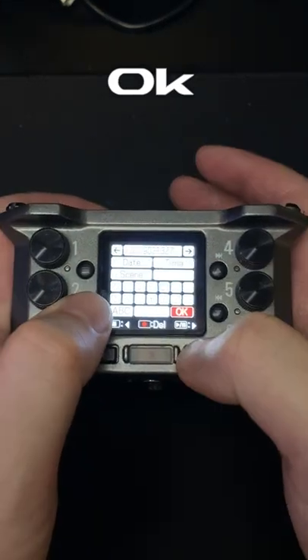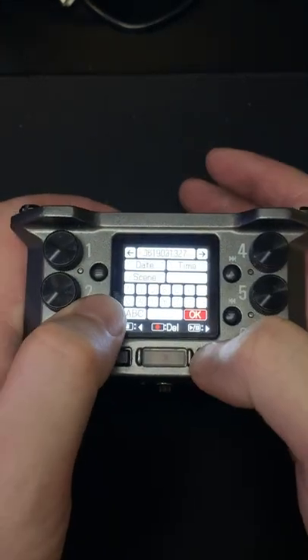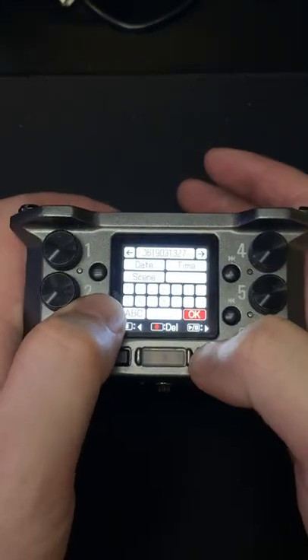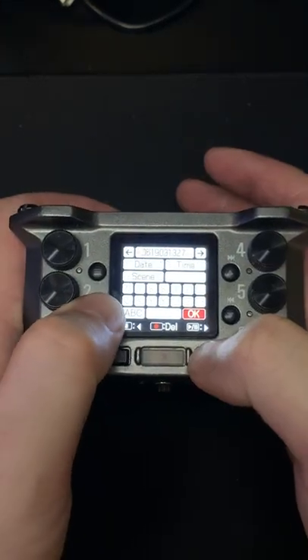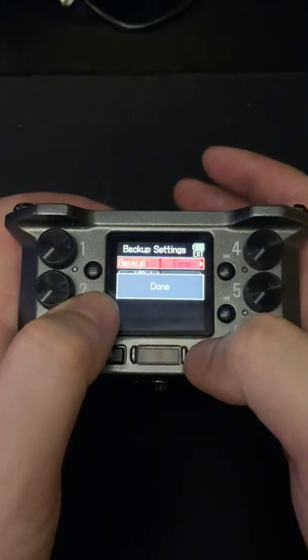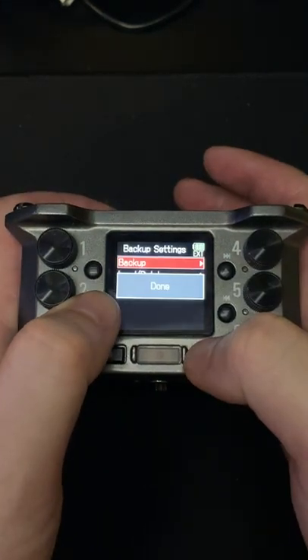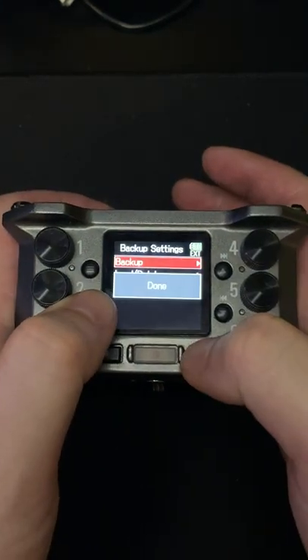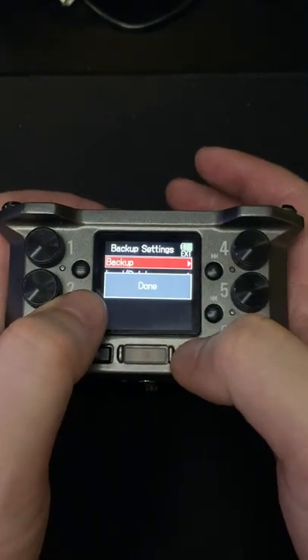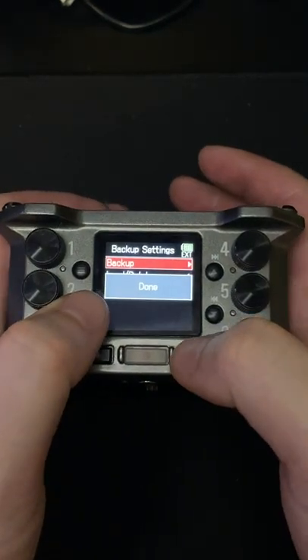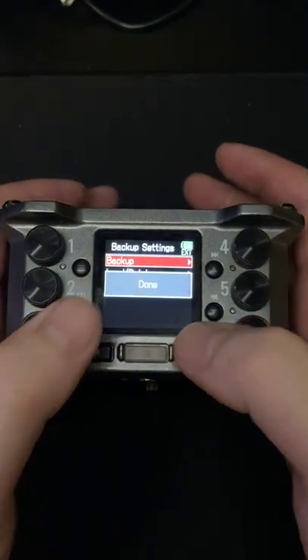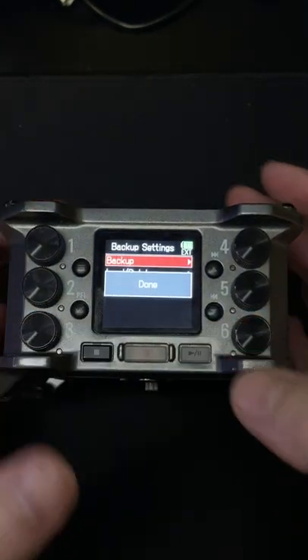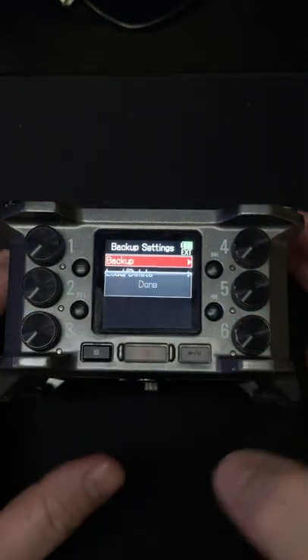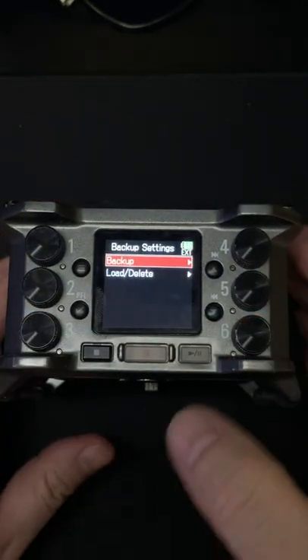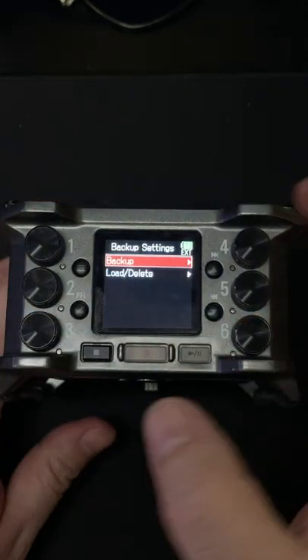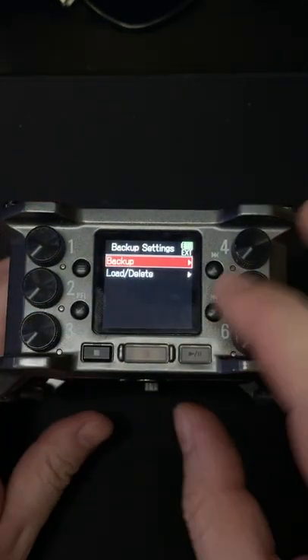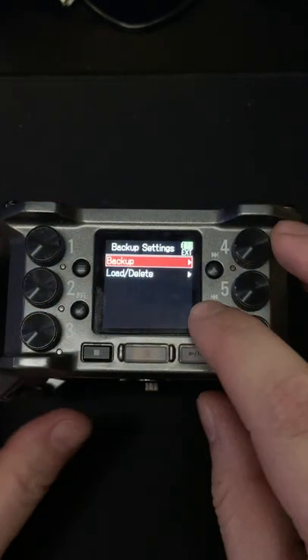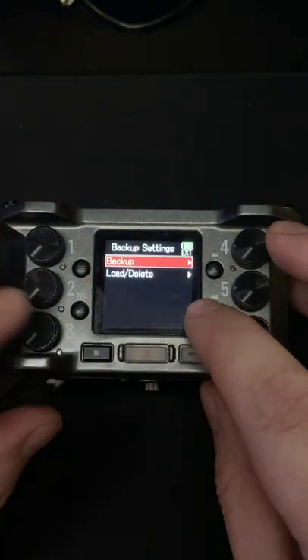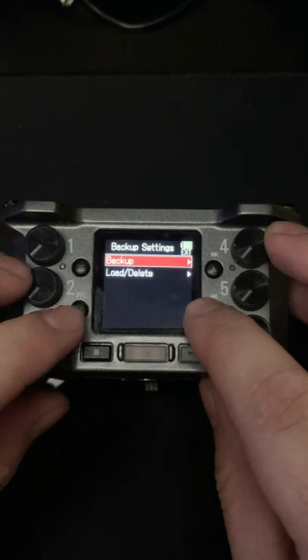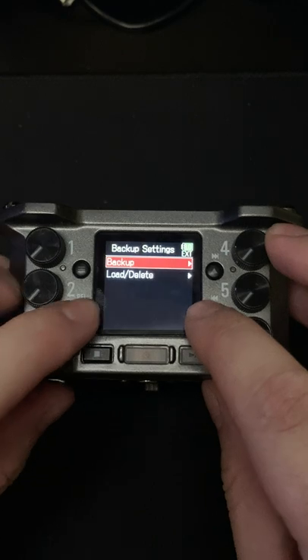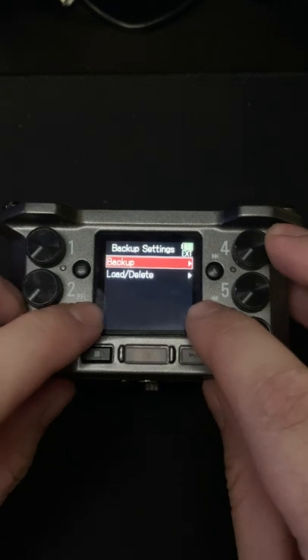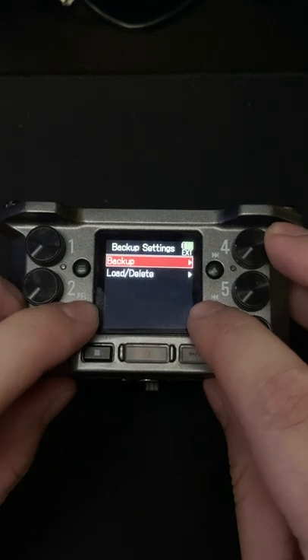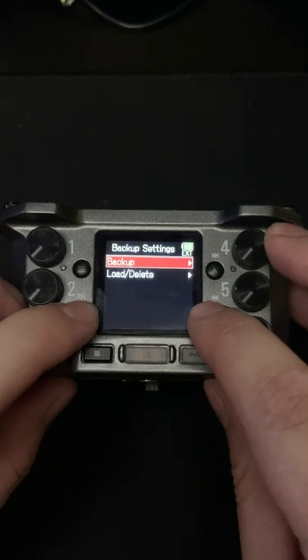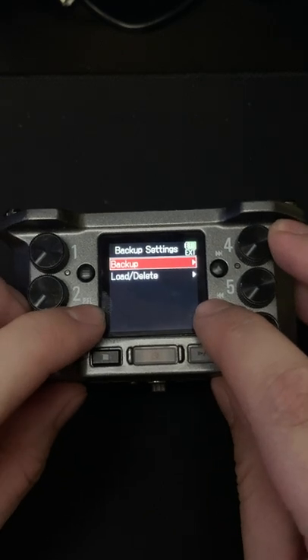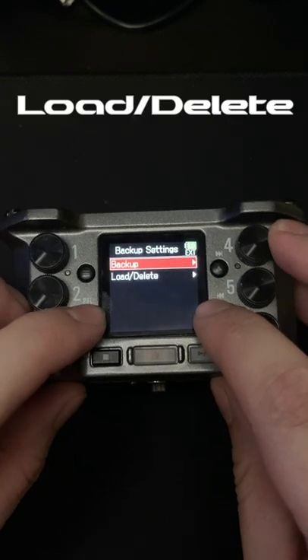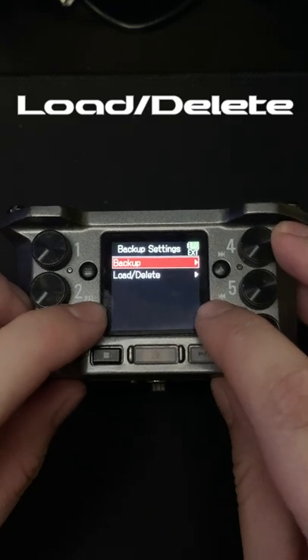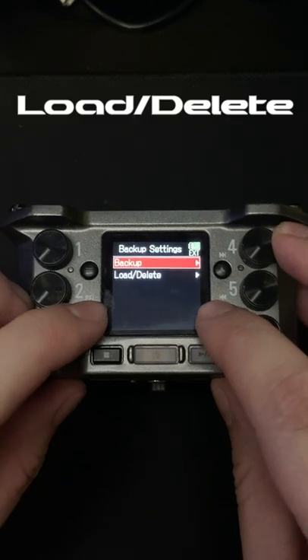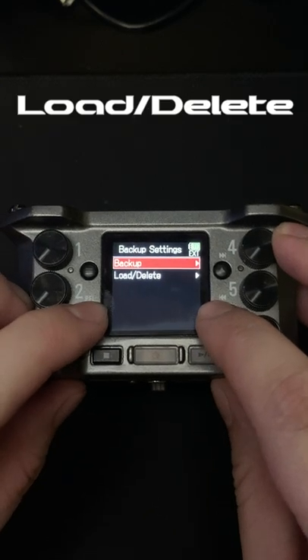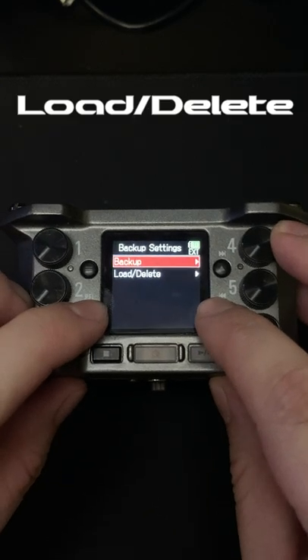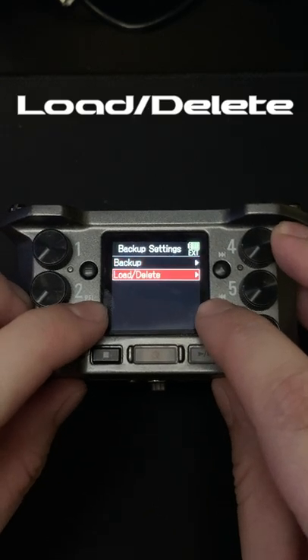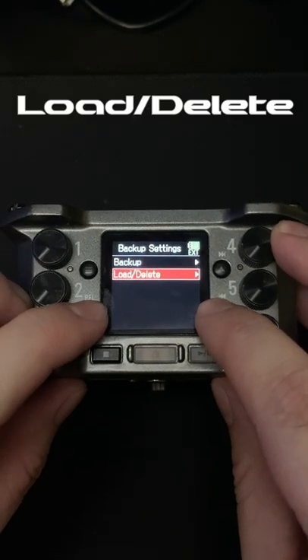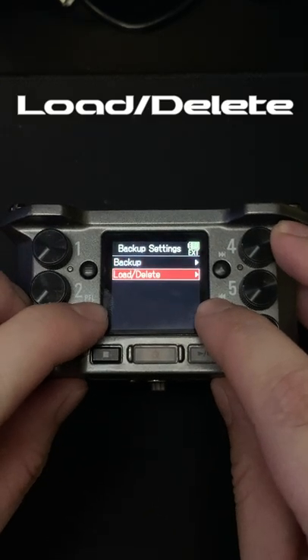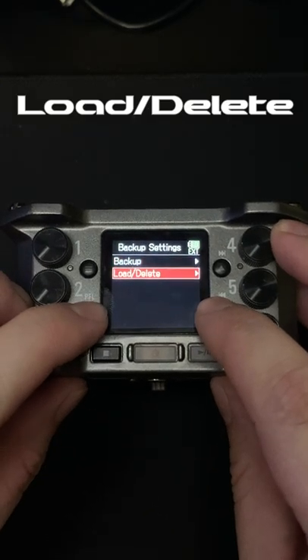Then, if you want to find it, all you got to do is go to the Load slash Delete section.